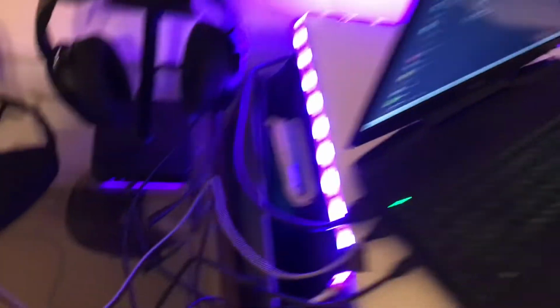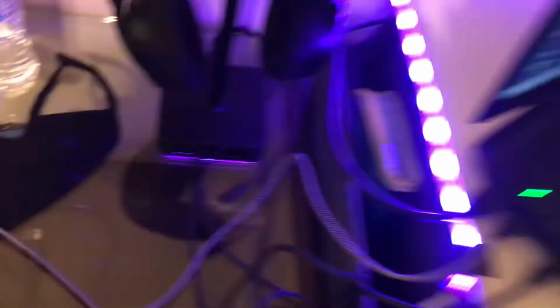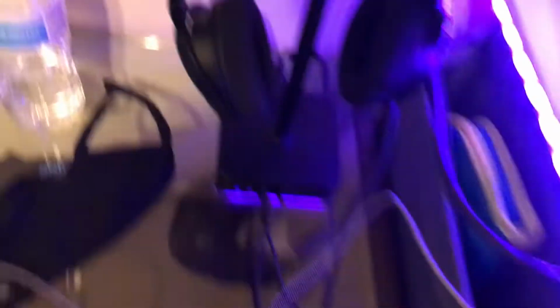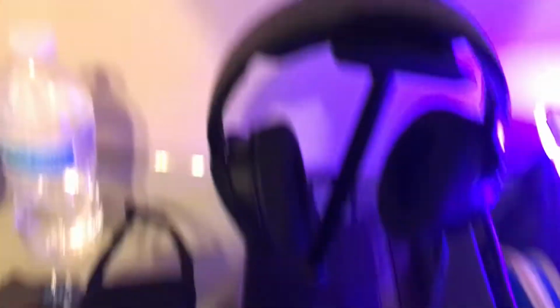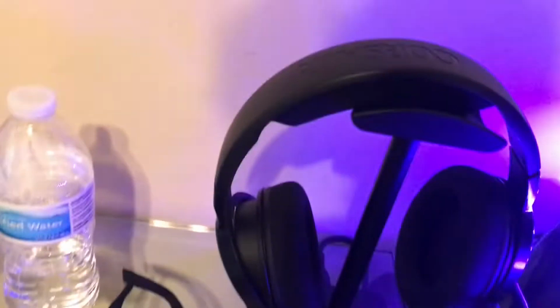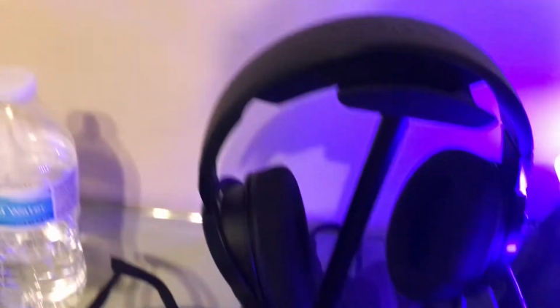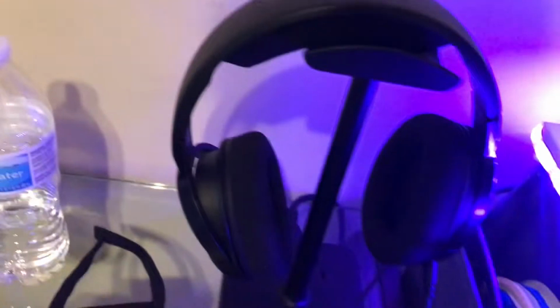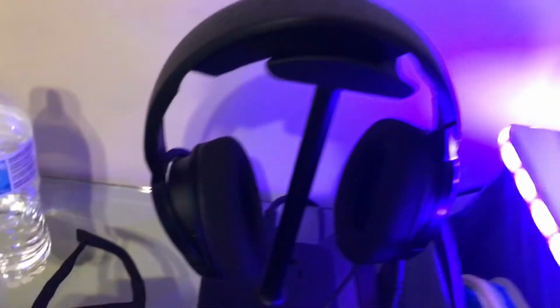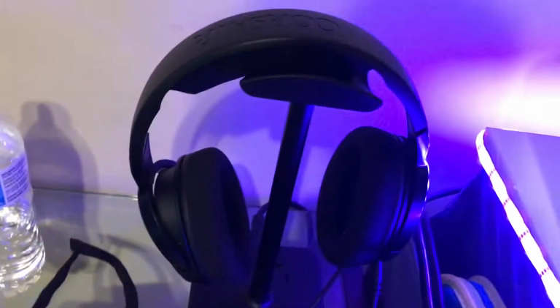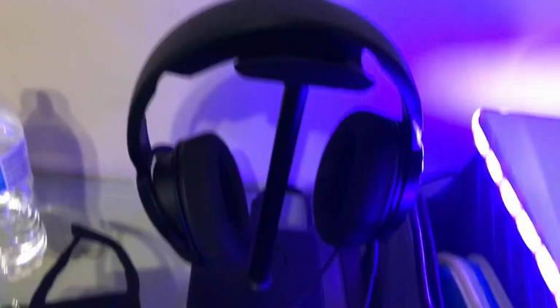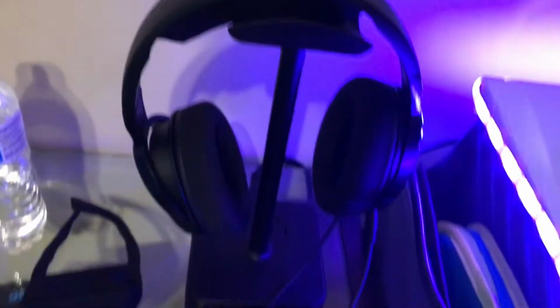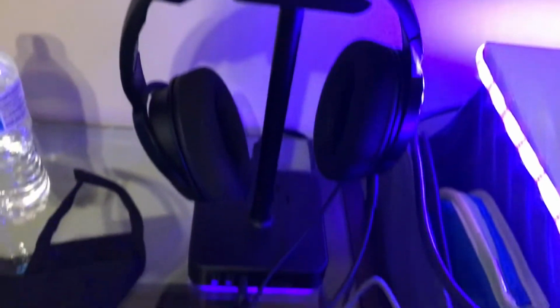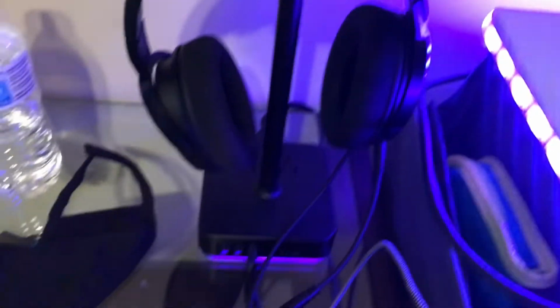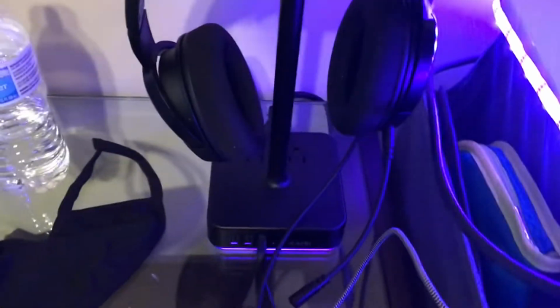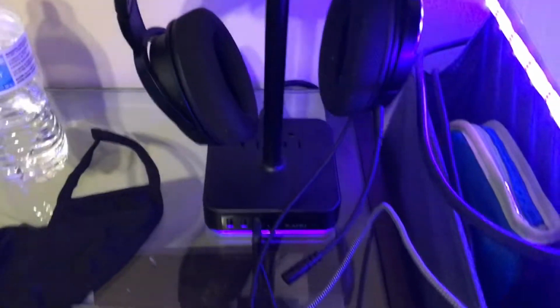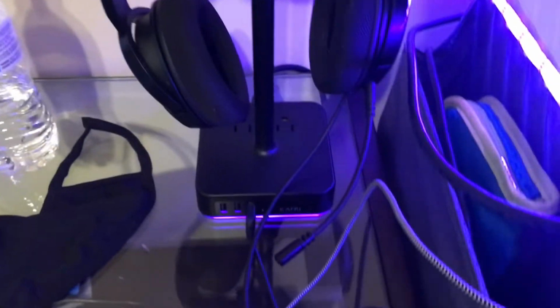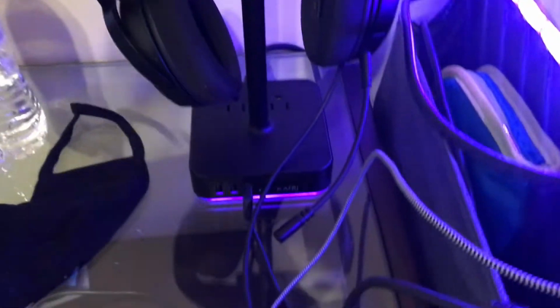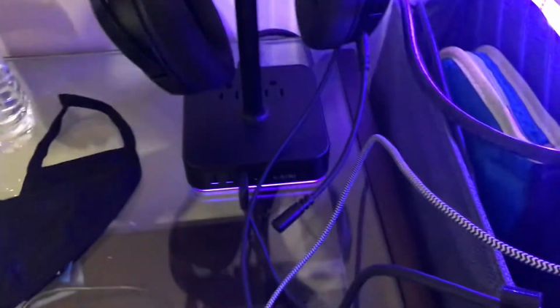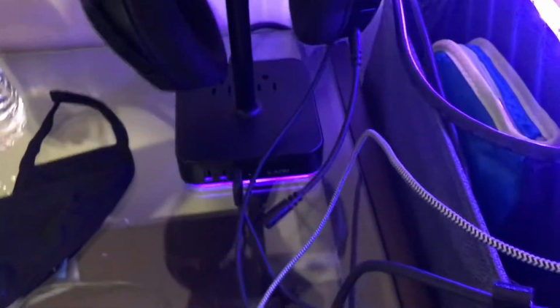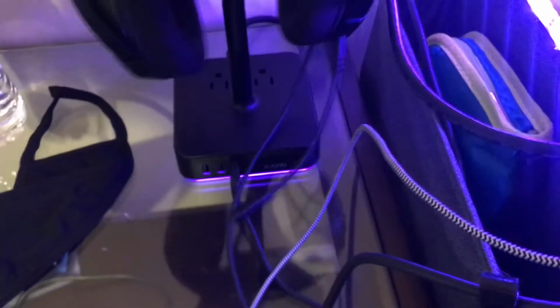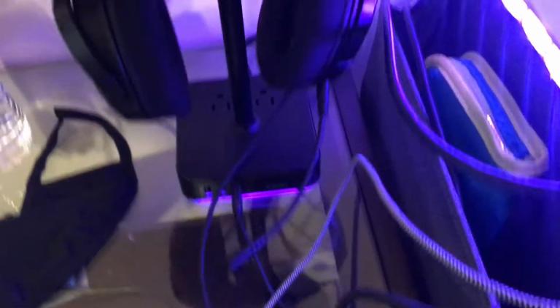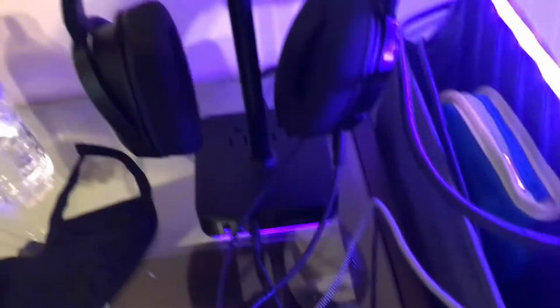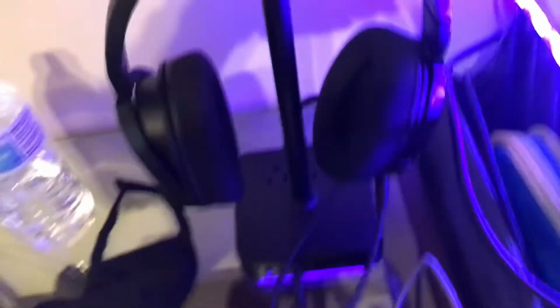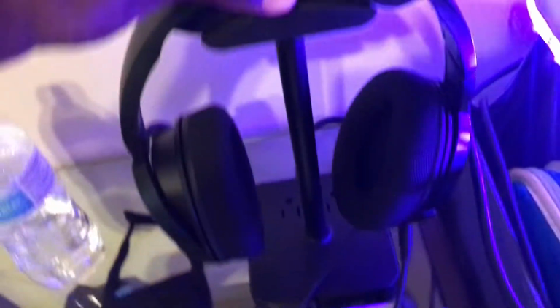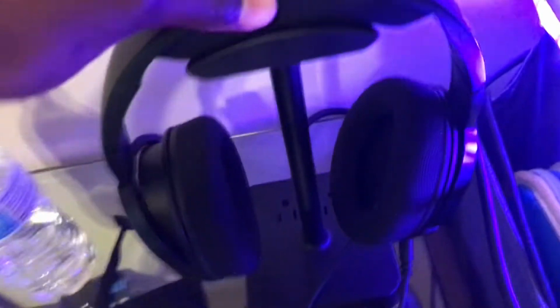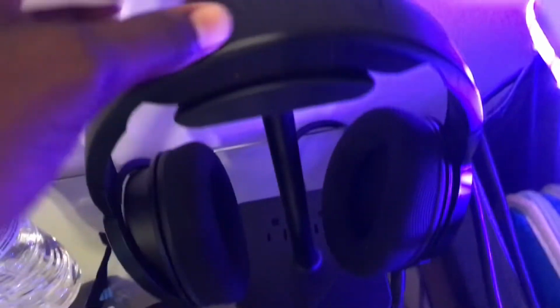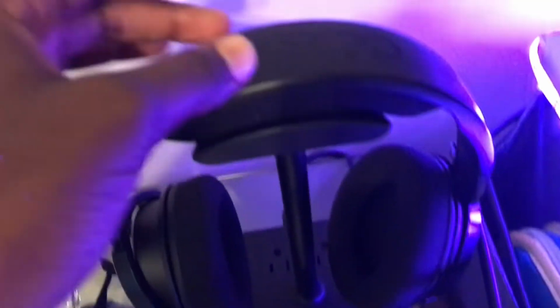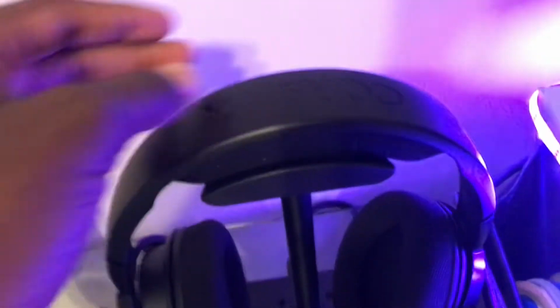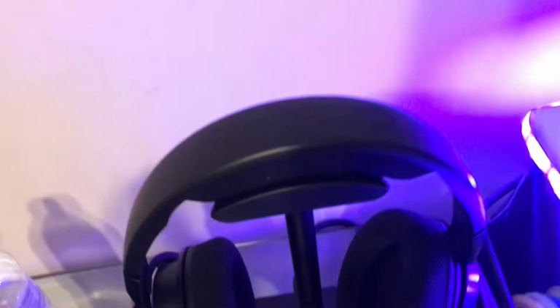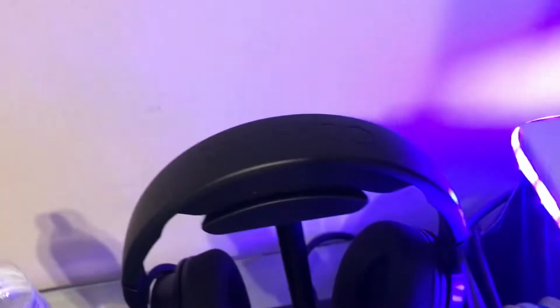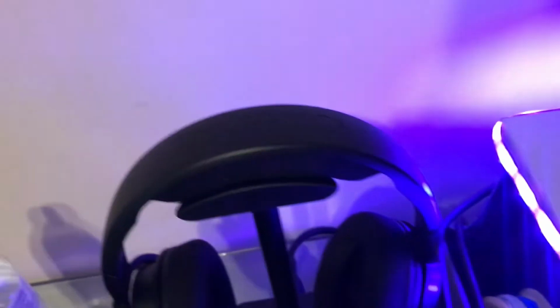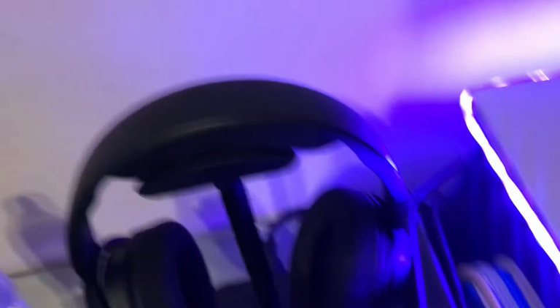First, my headphone holder and my headset. It's a Corsair headset.